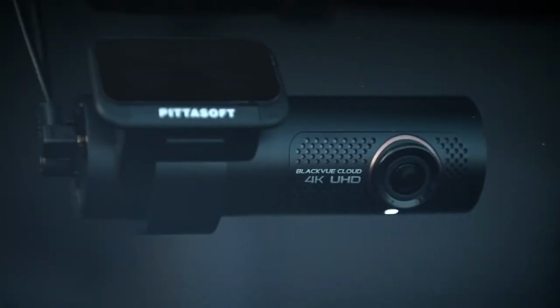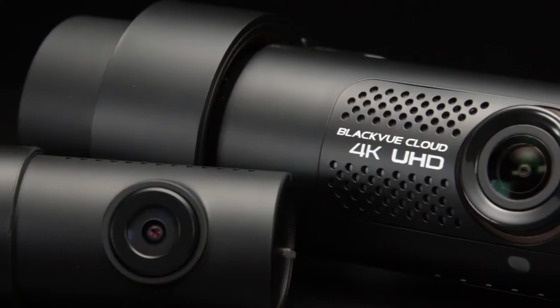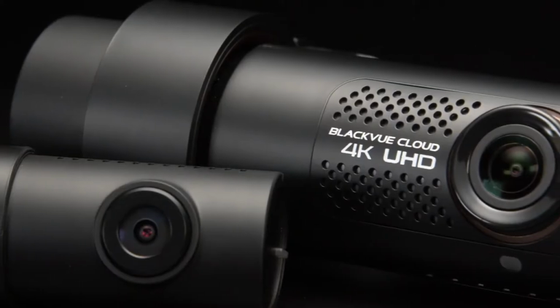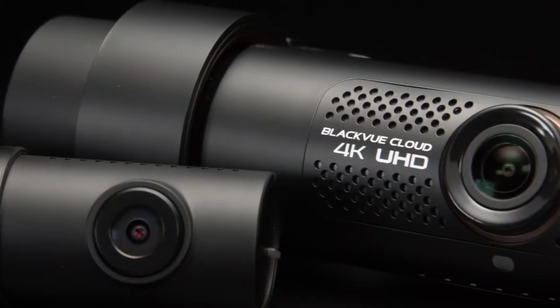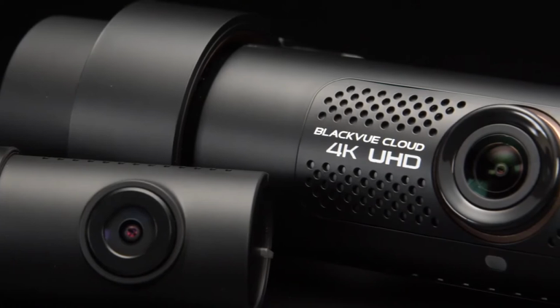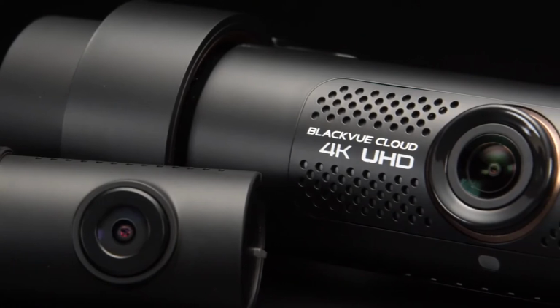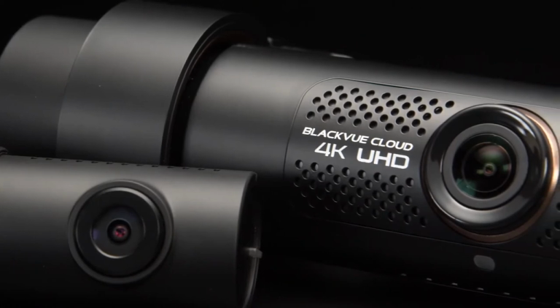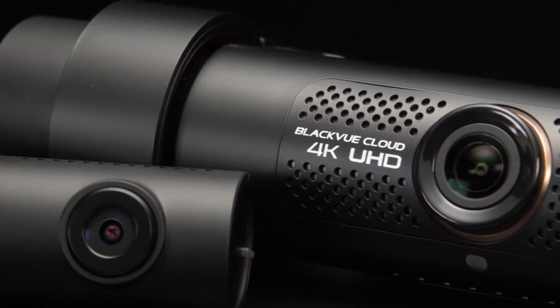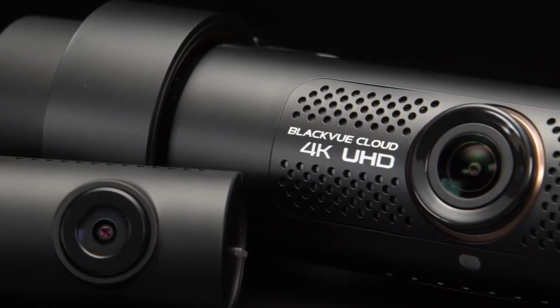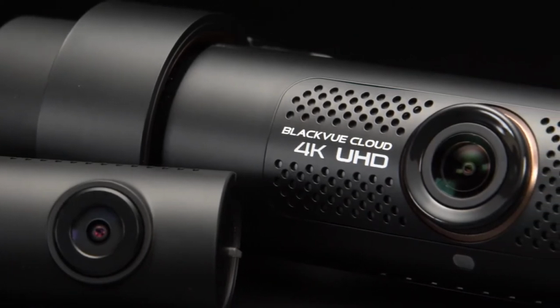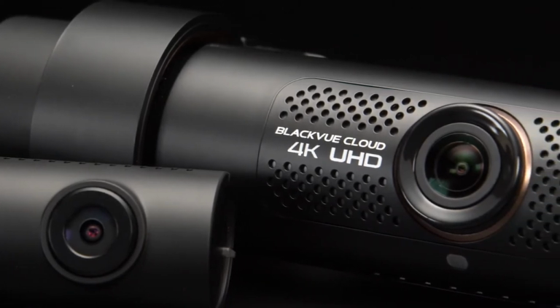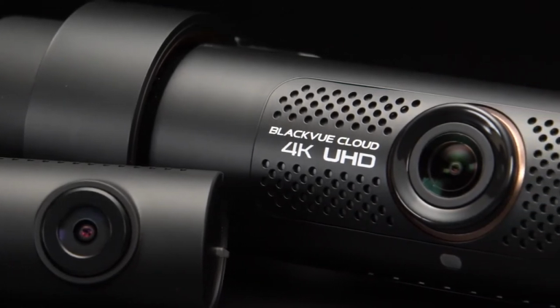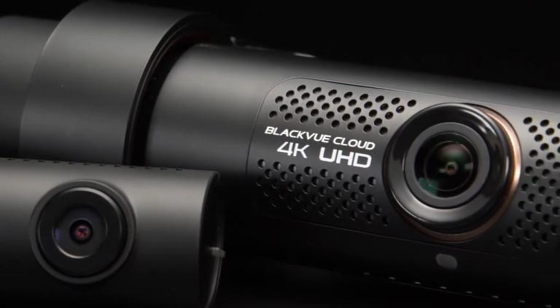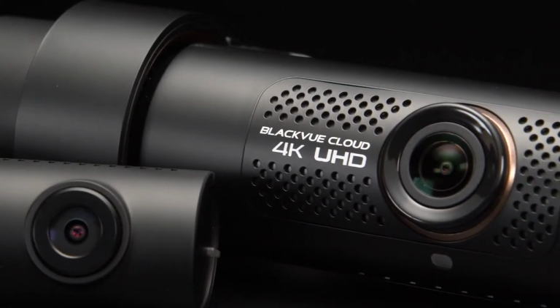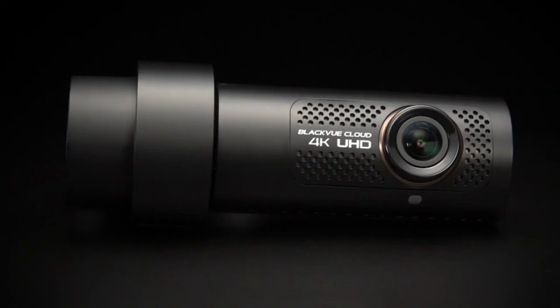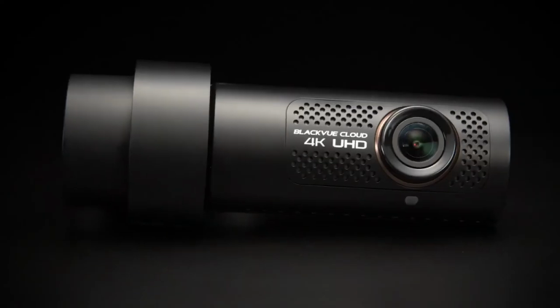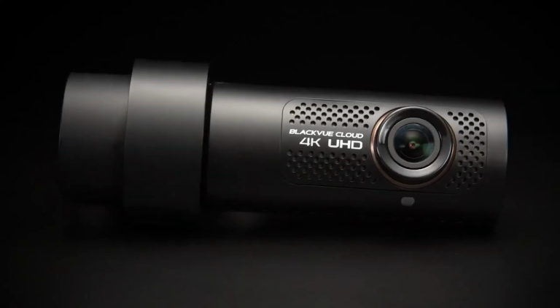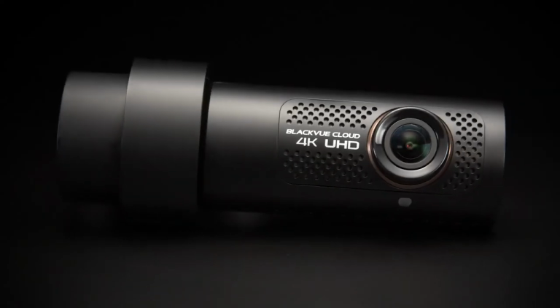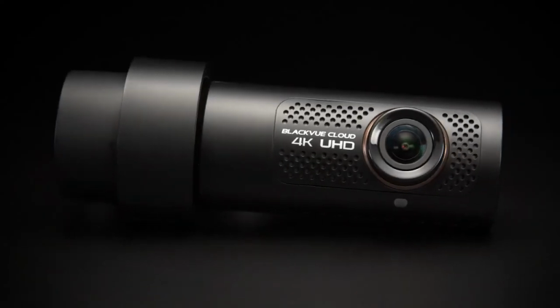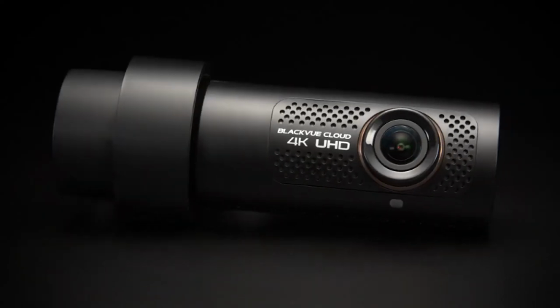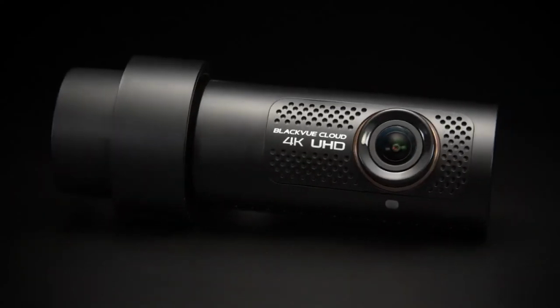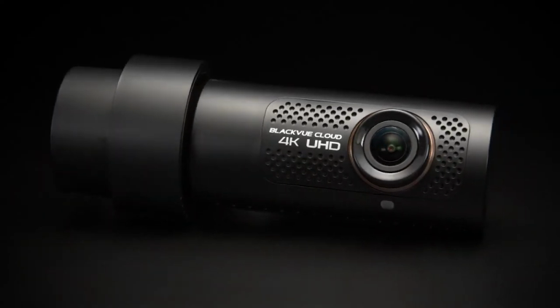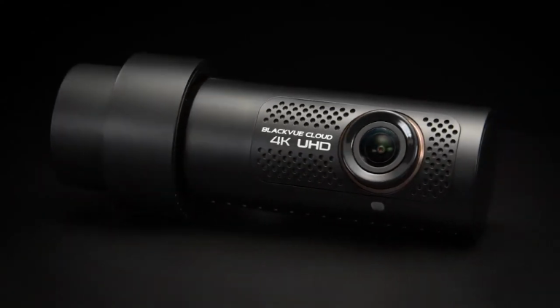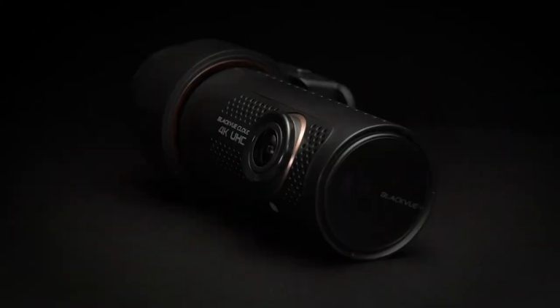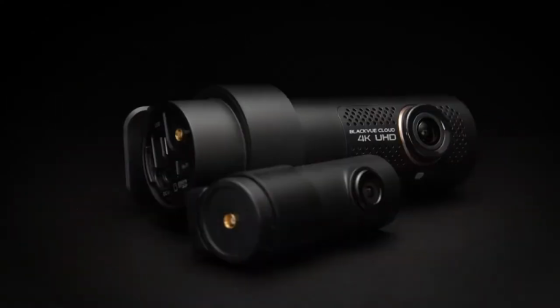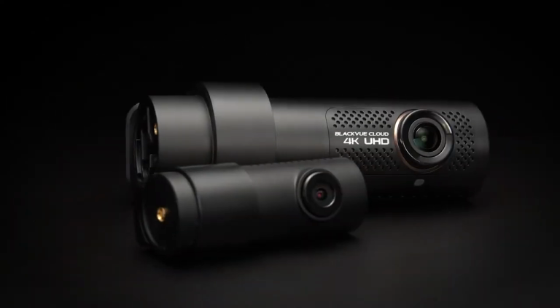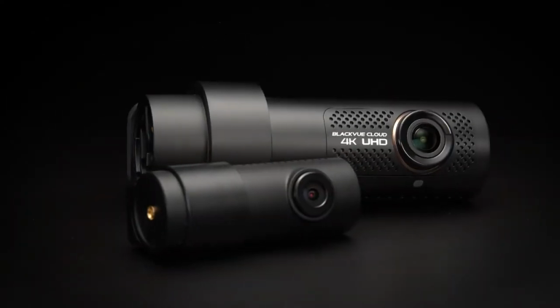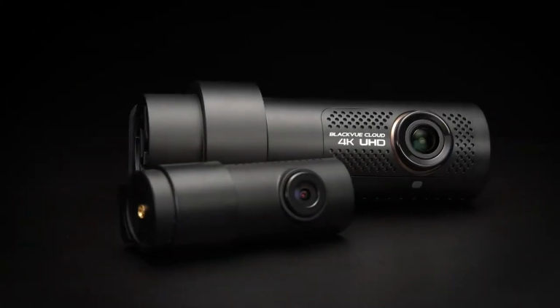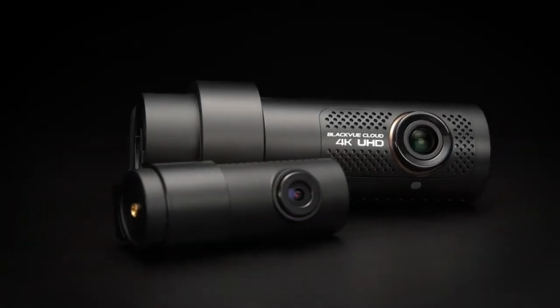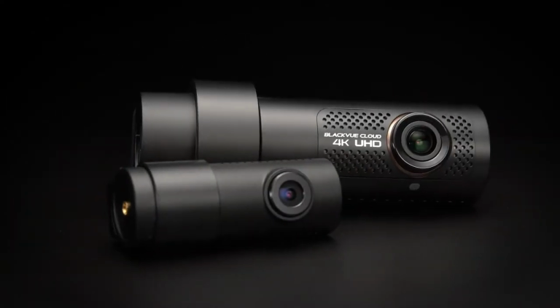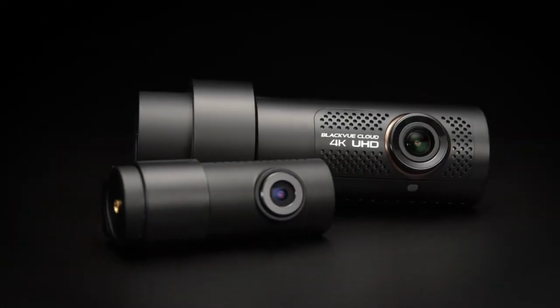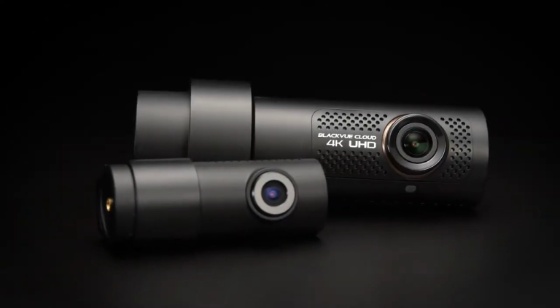BlackVue DR900X Series, the ultimate 4K cloud dashcam. Available in single and dual-channel versions.